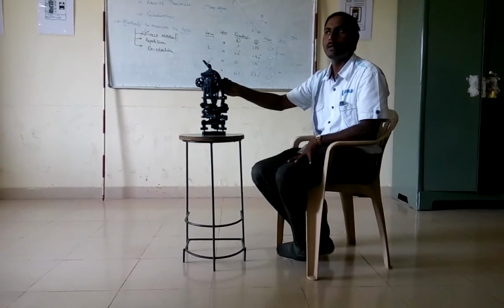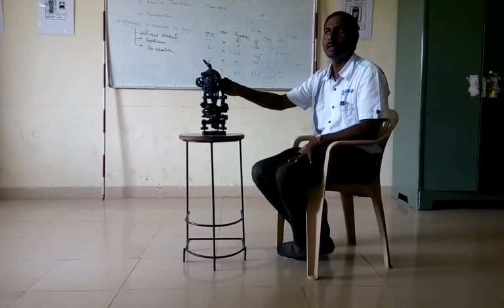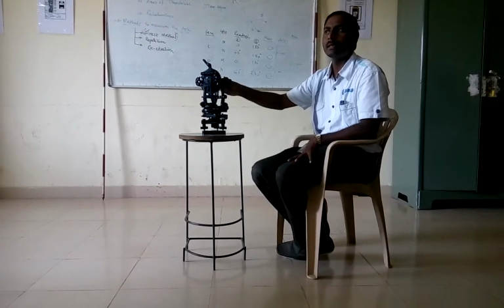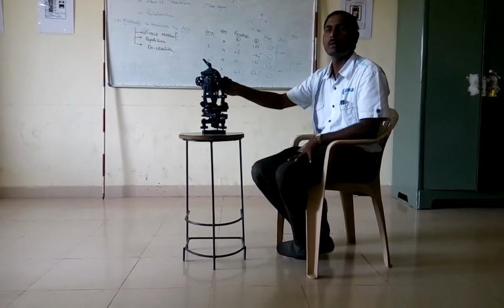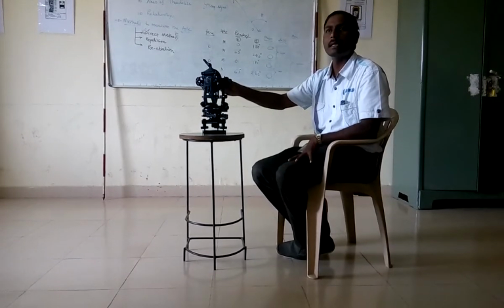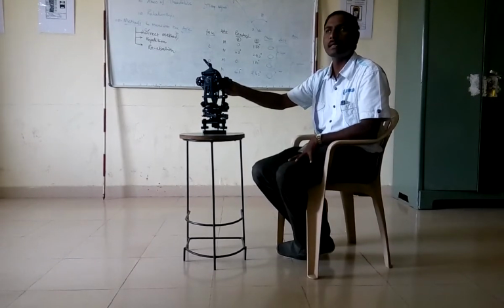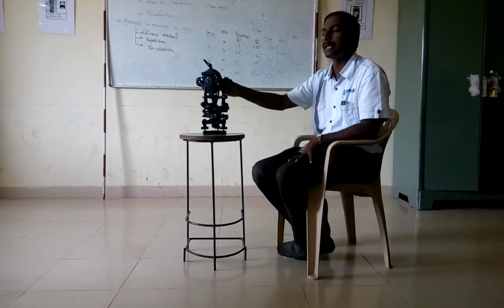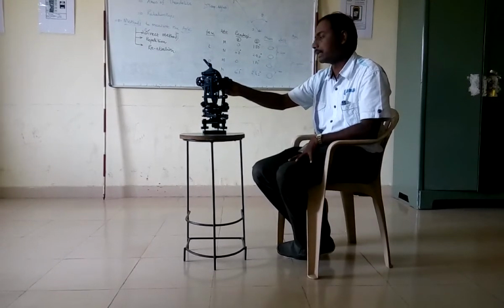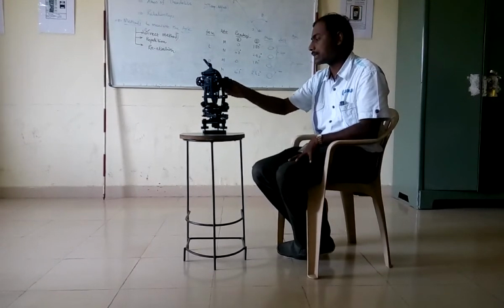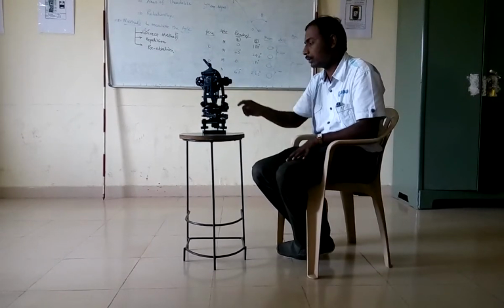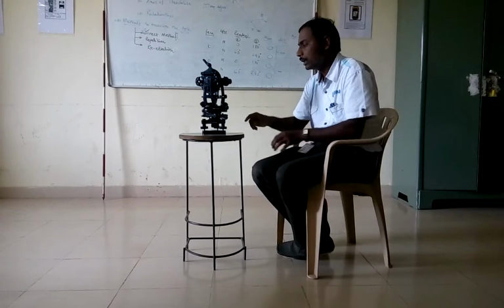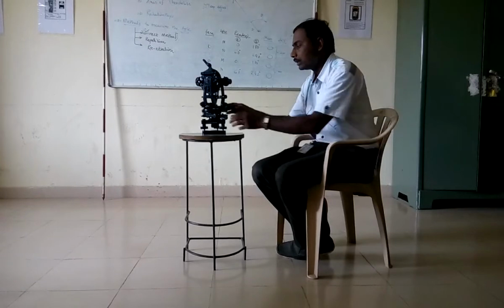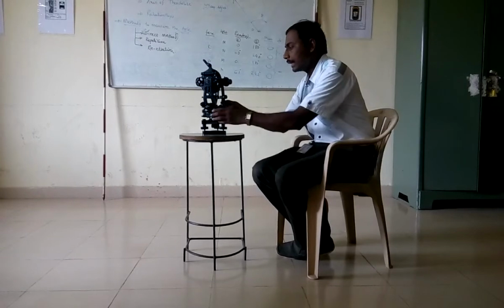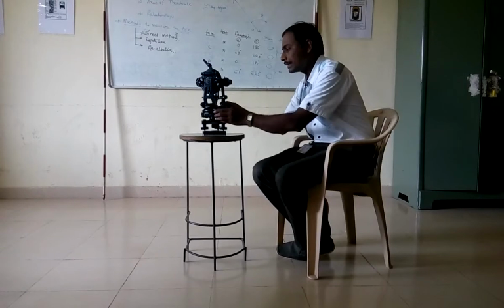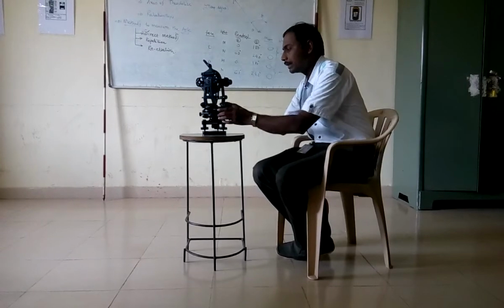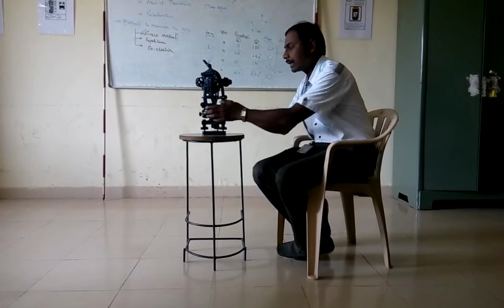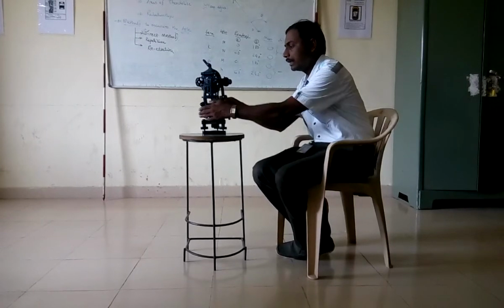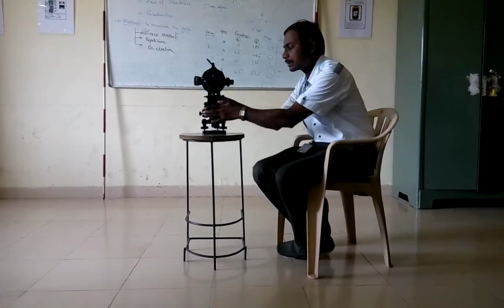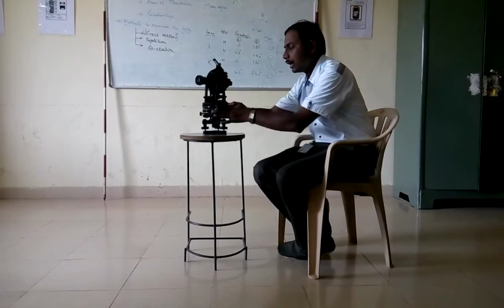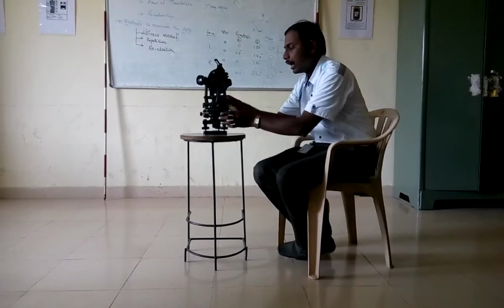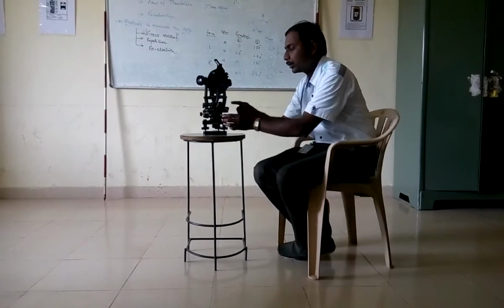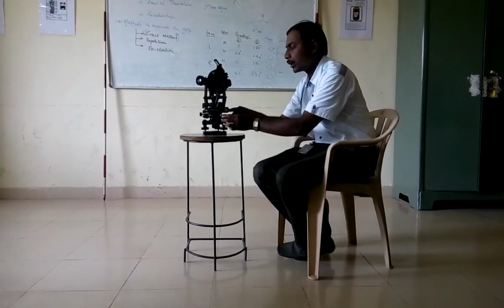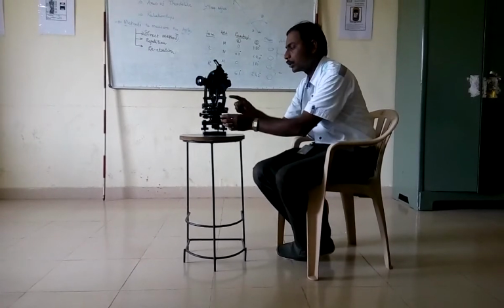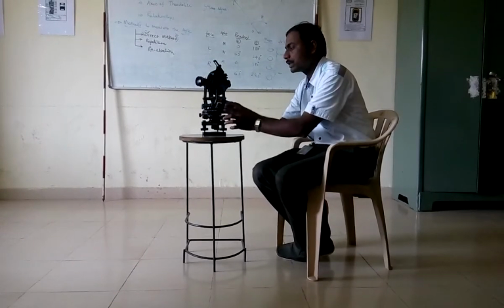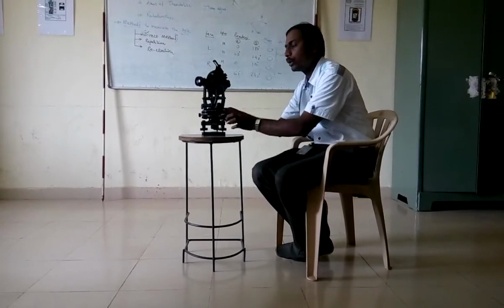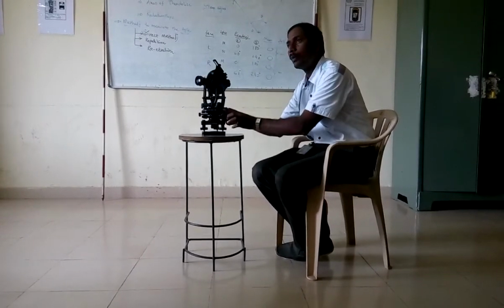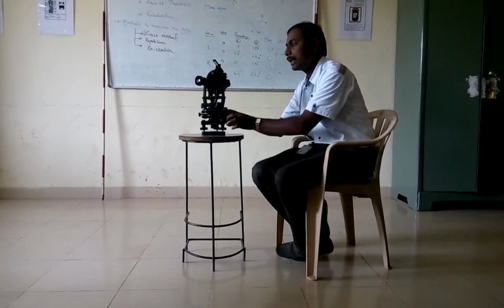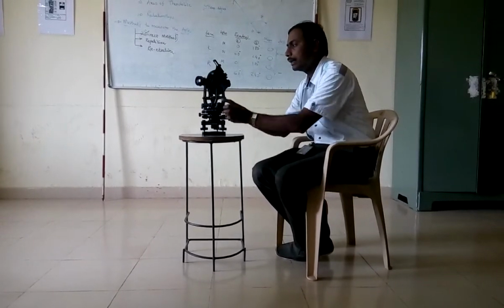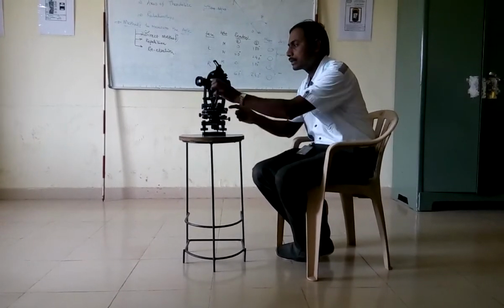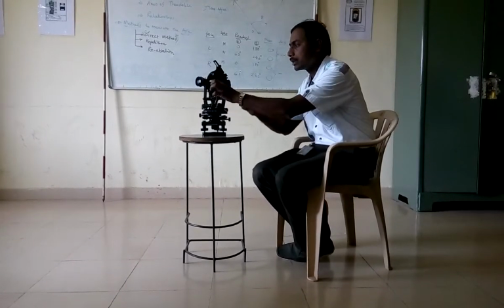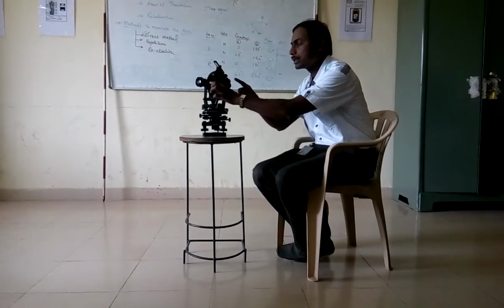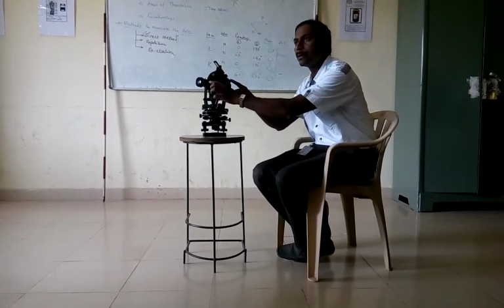That was the 6th step. And the 7th is: the readings in the verniers — vernier A is brought to 0°0' and vernier B to 180°0'0".